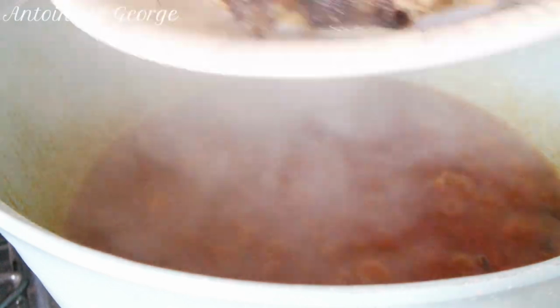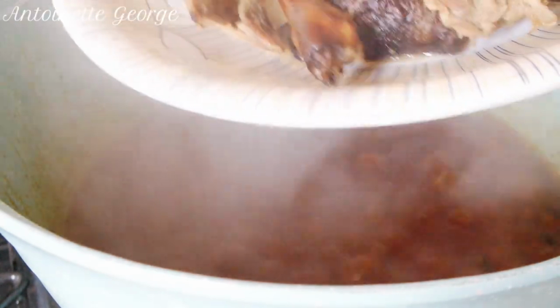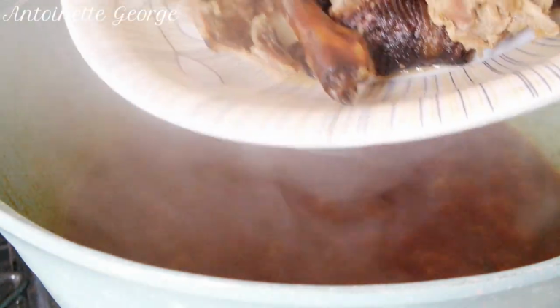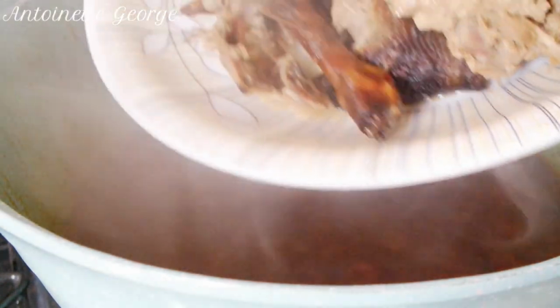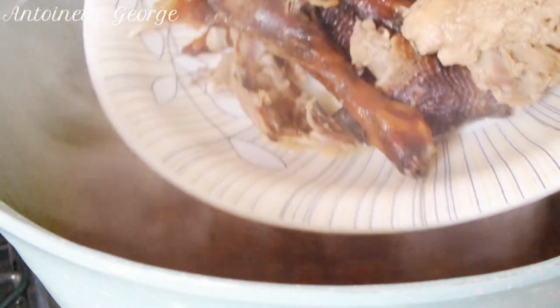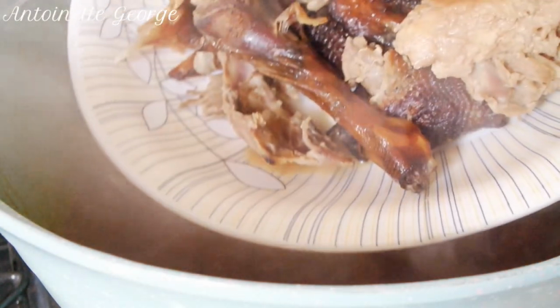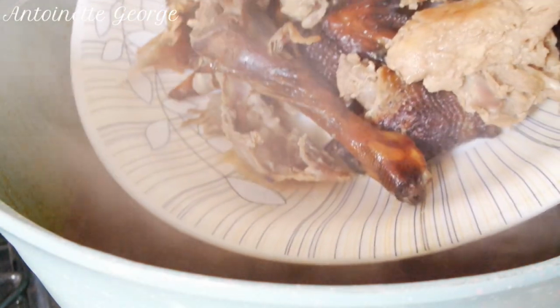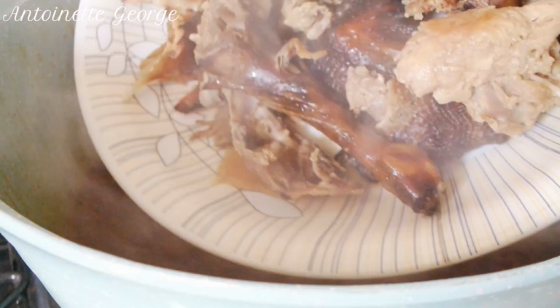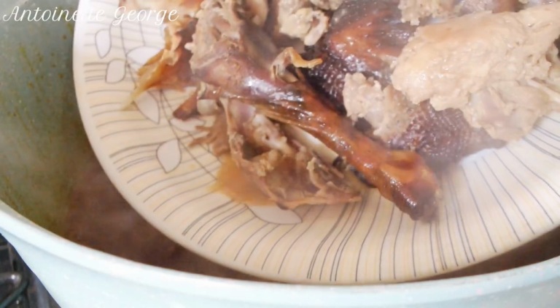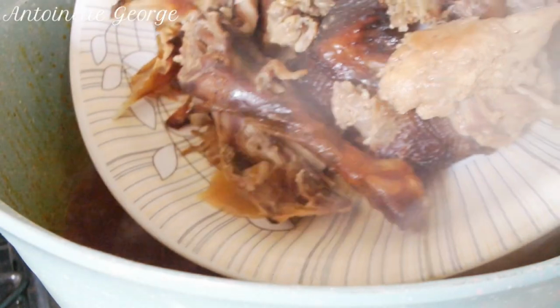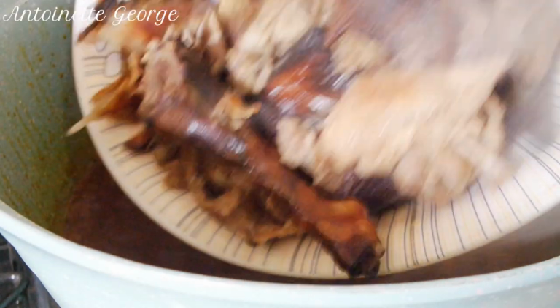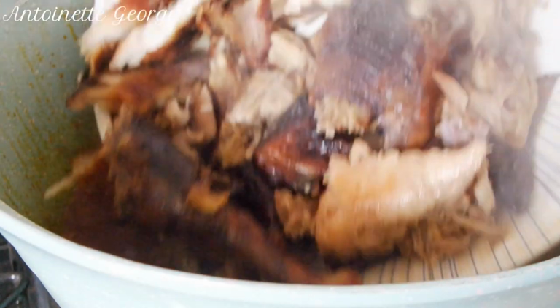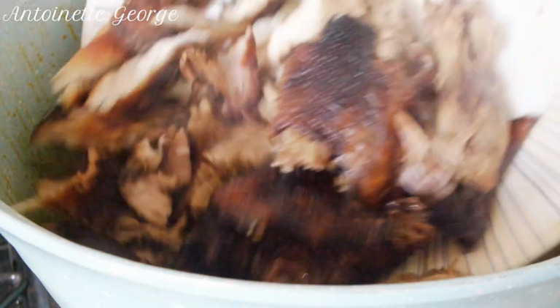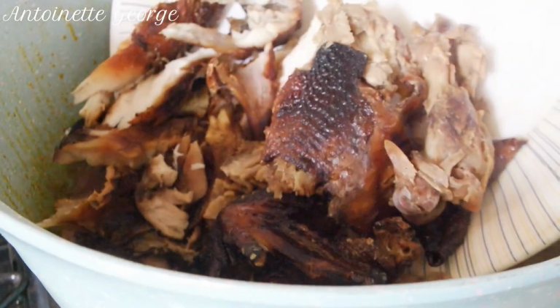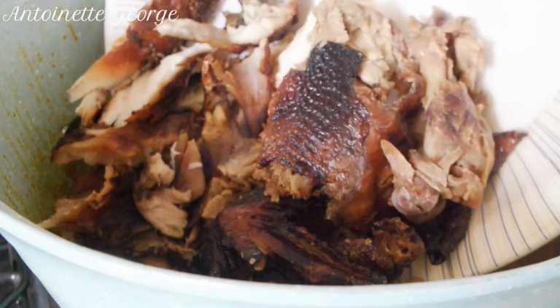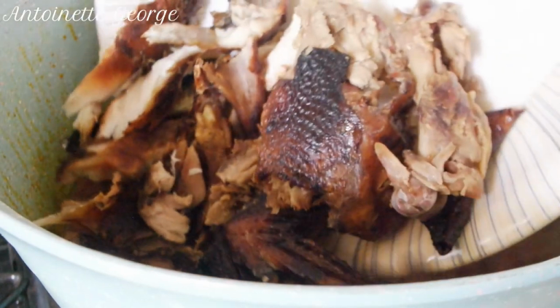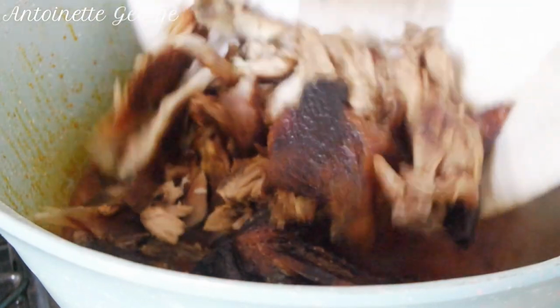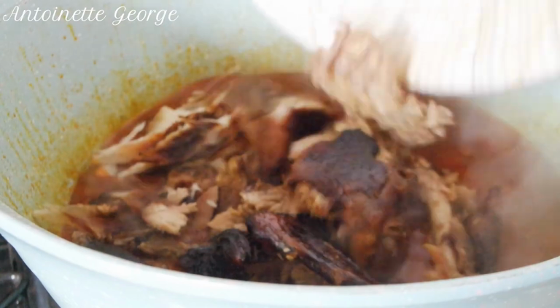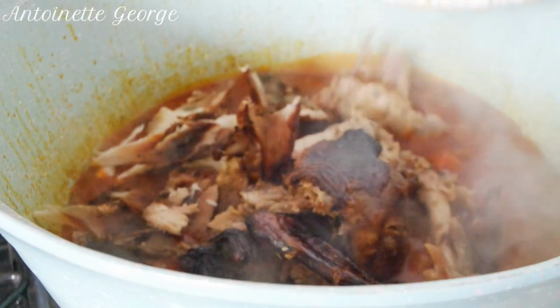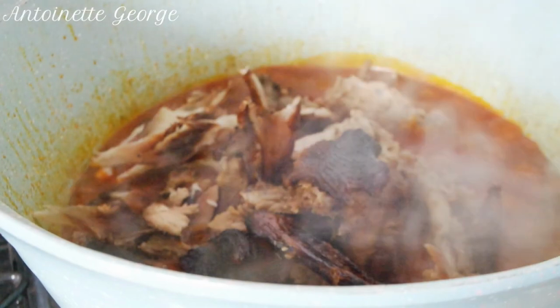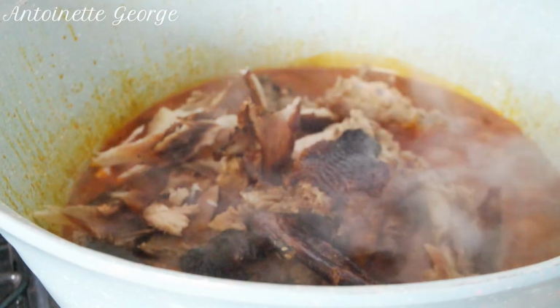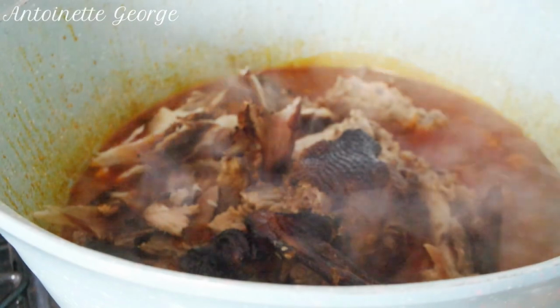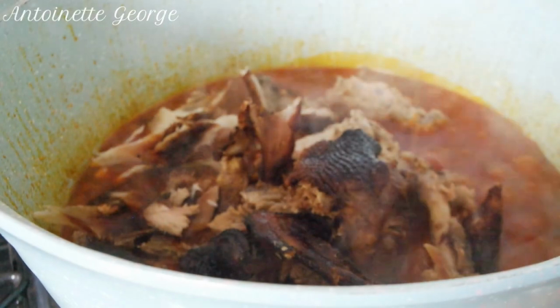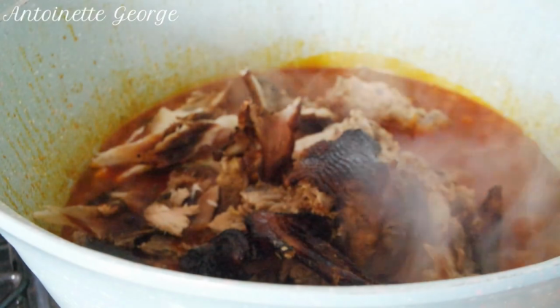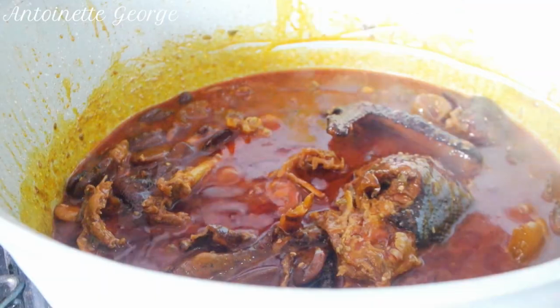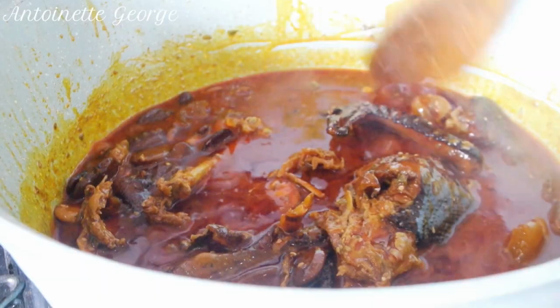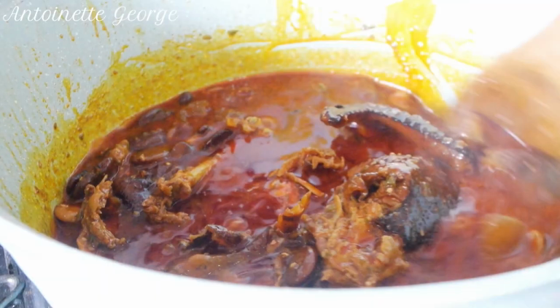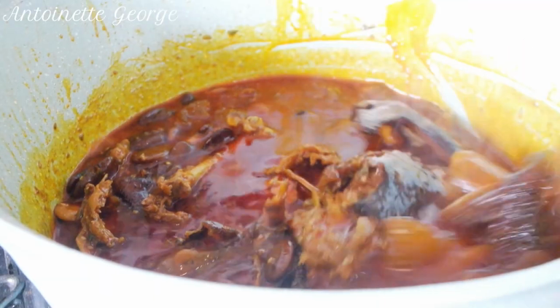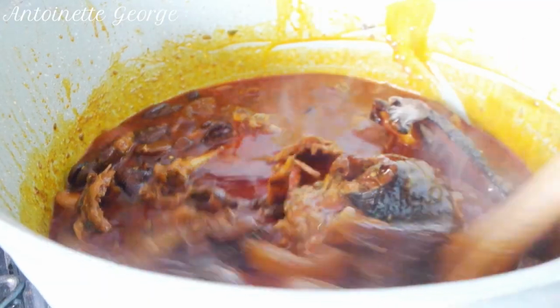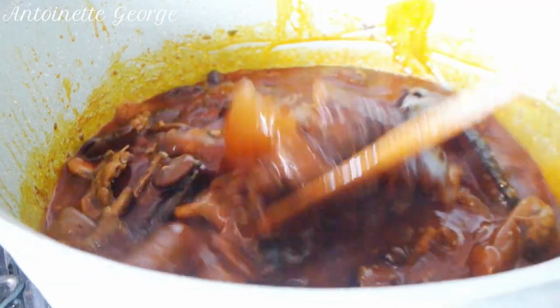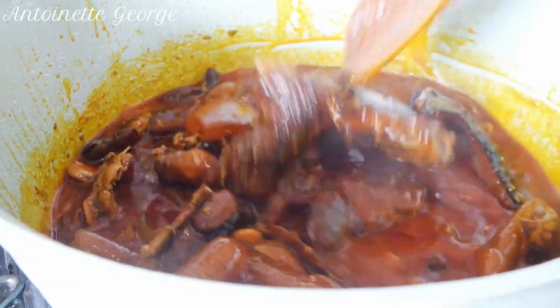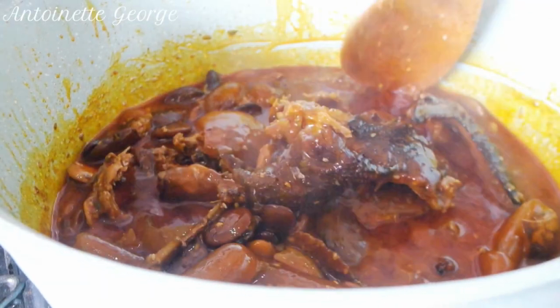This has been boiling for about 20 minutes. I'm going in now with the chicken and the fish, and when we come back we're going to add the potato leaves.